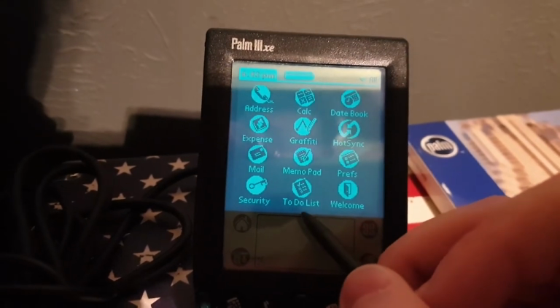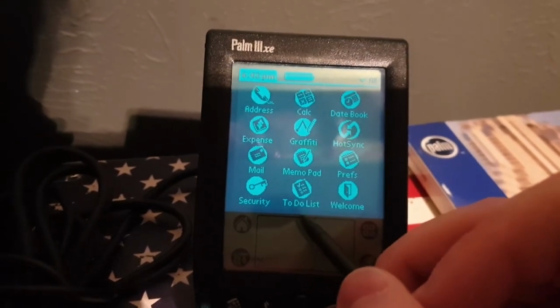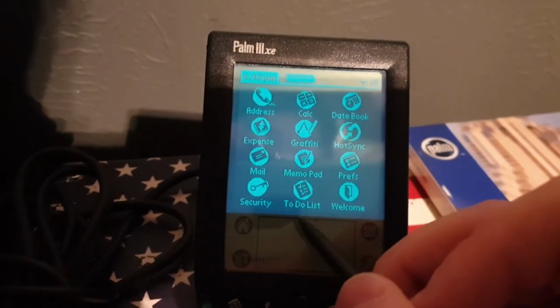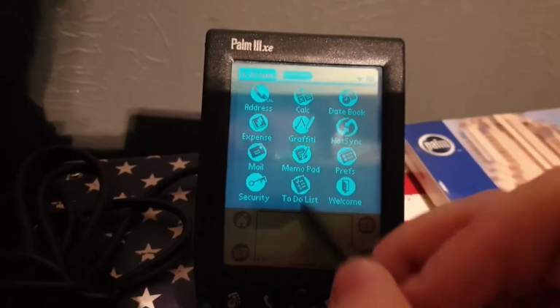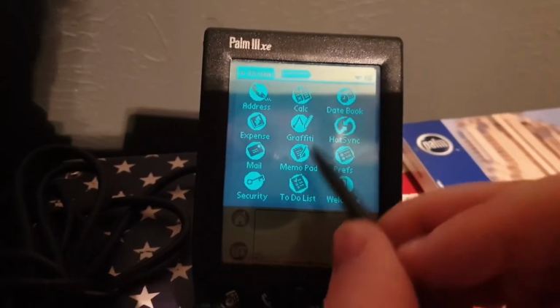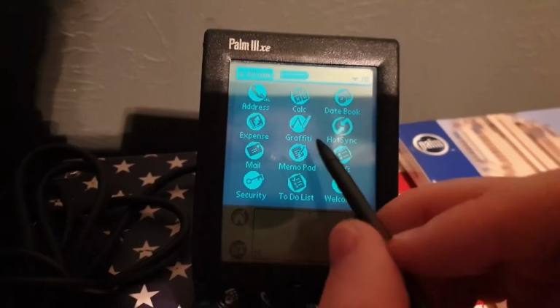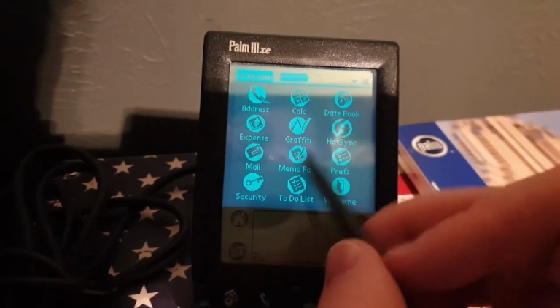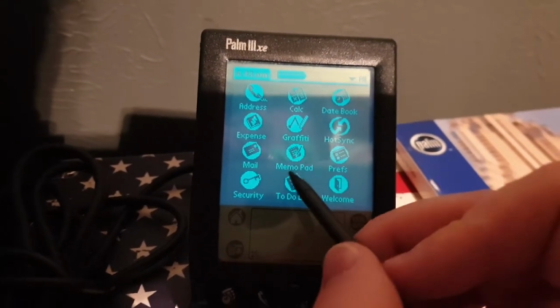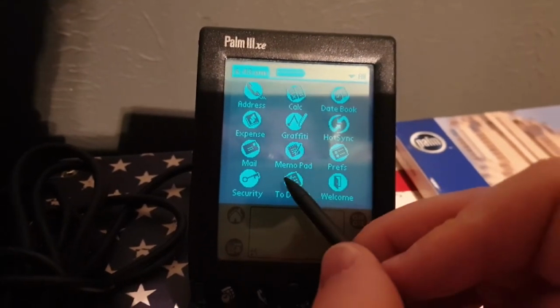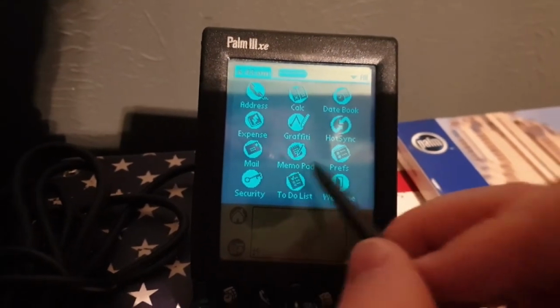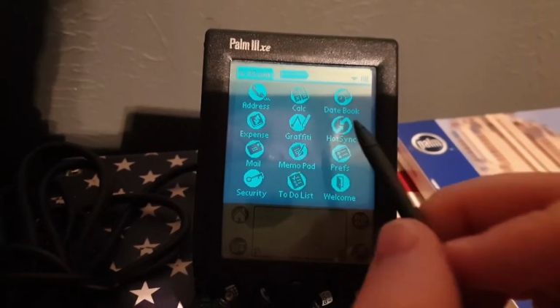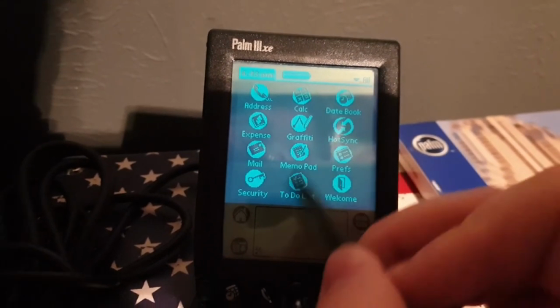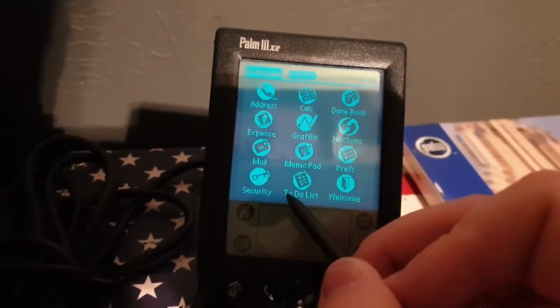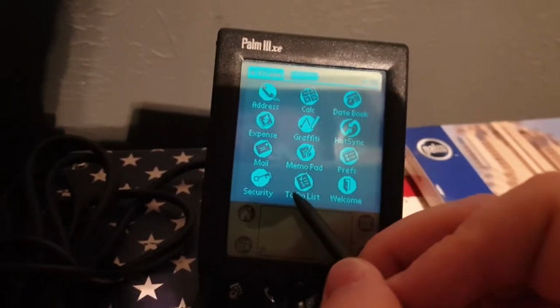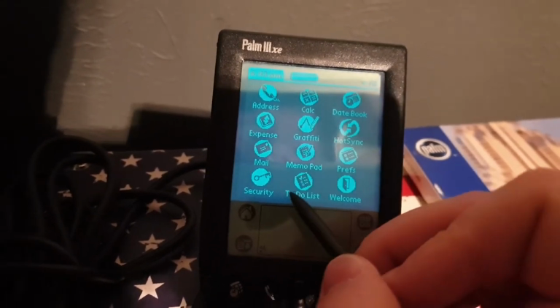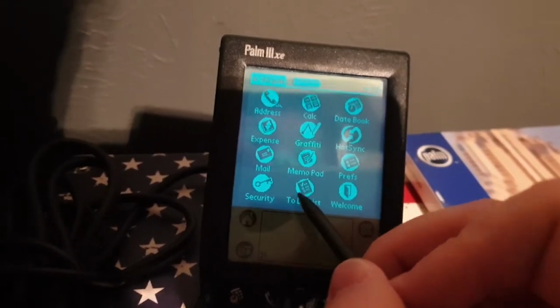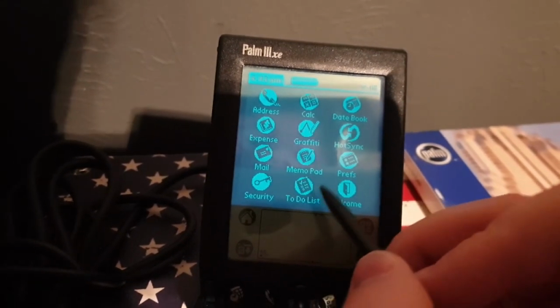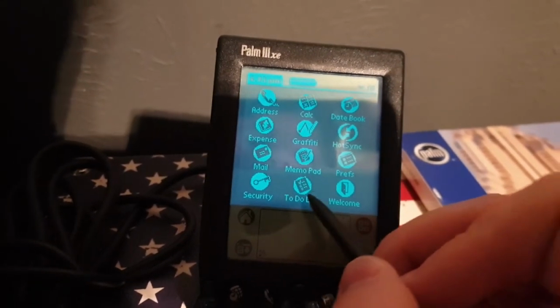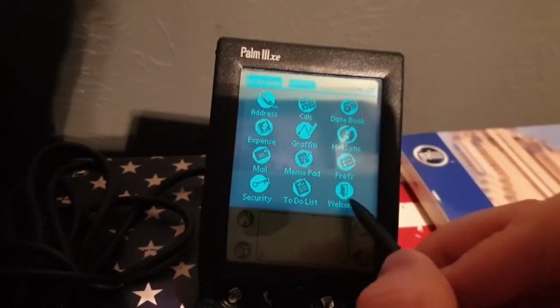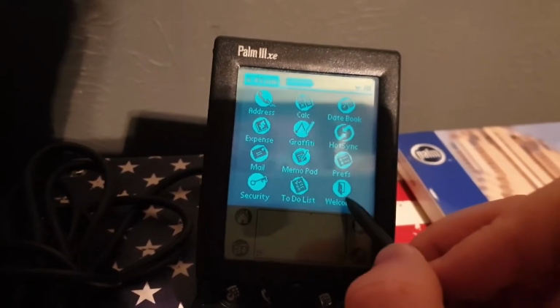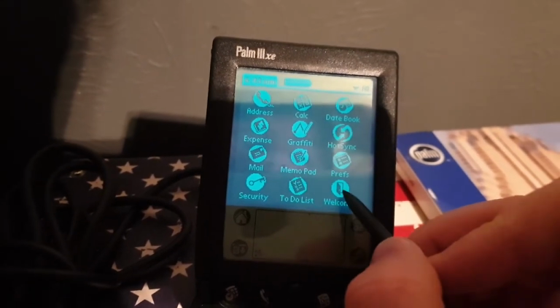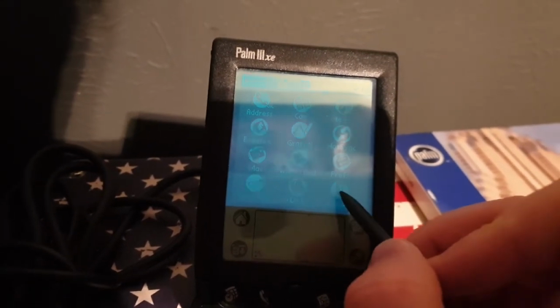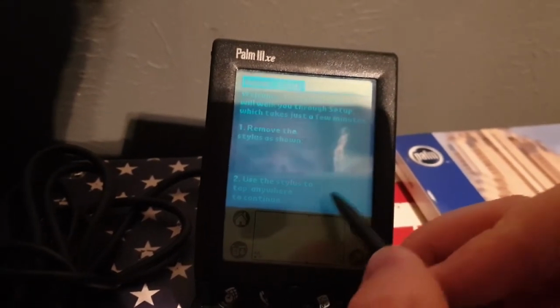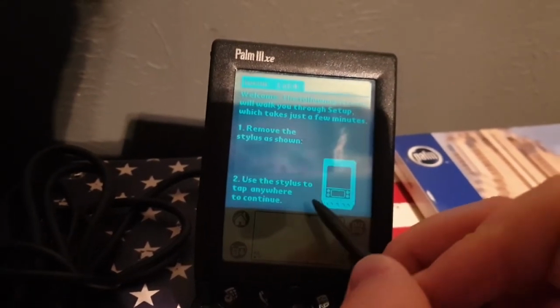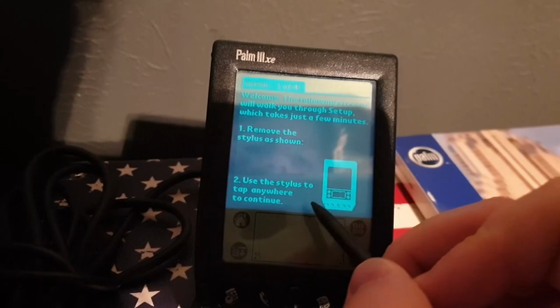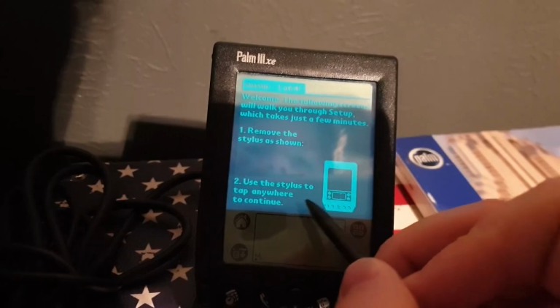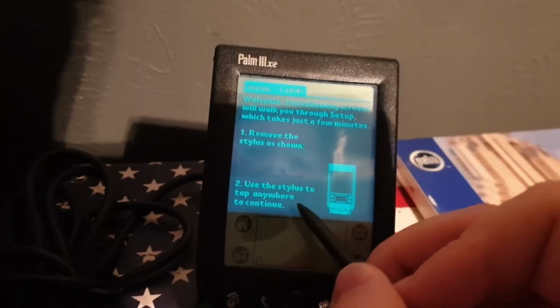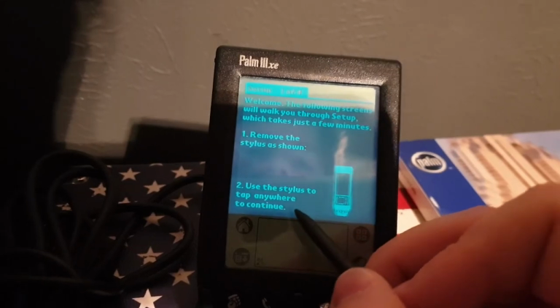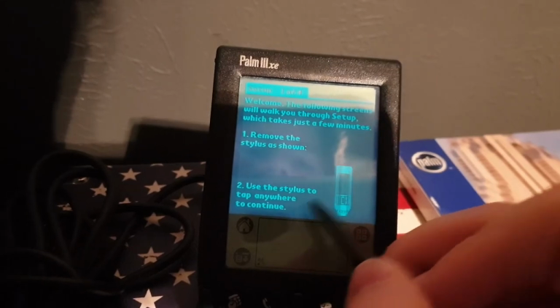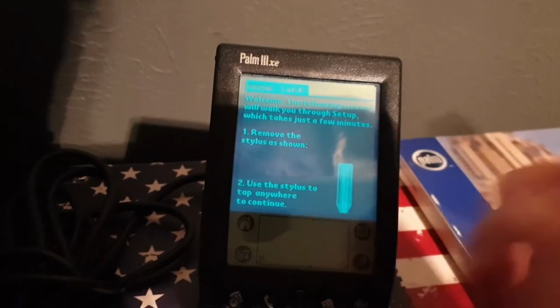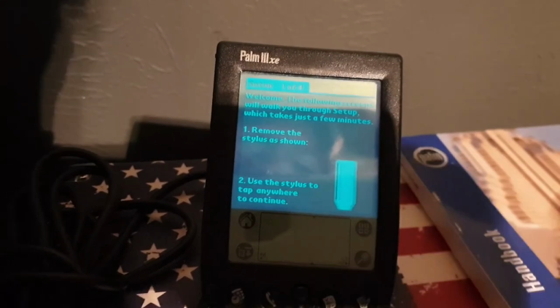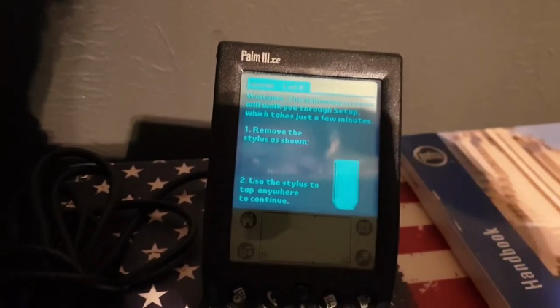My battery's about to be dead. This is a long enough video. I will show more things later. Goodbye.